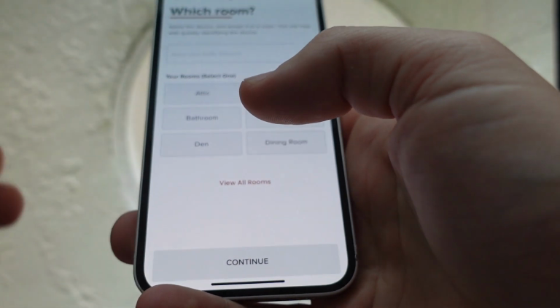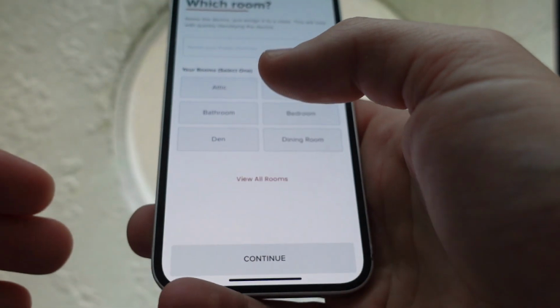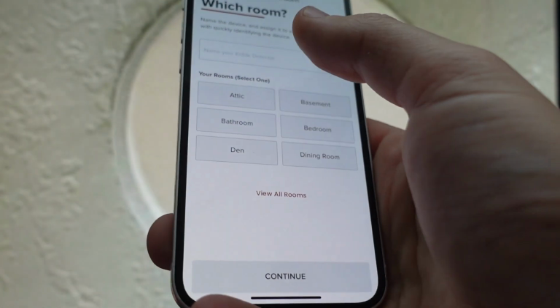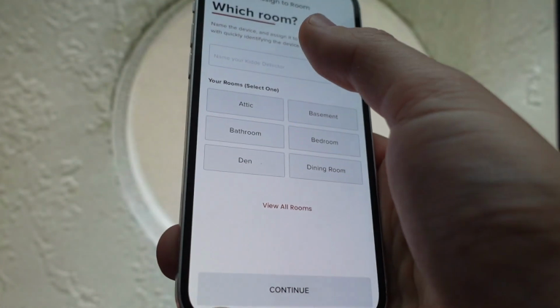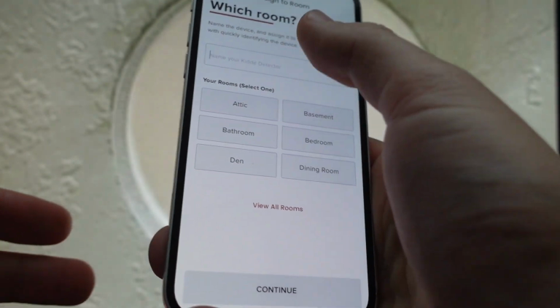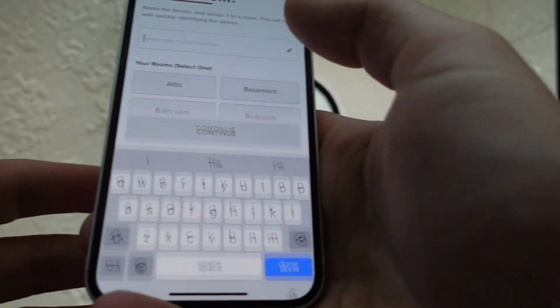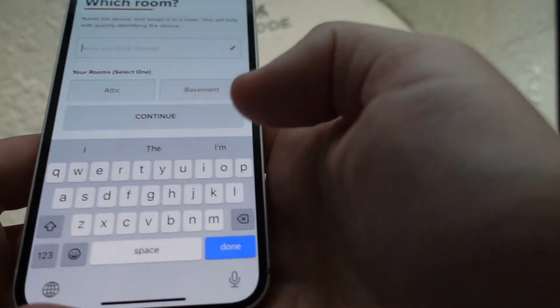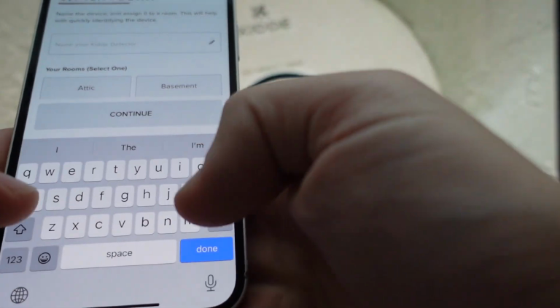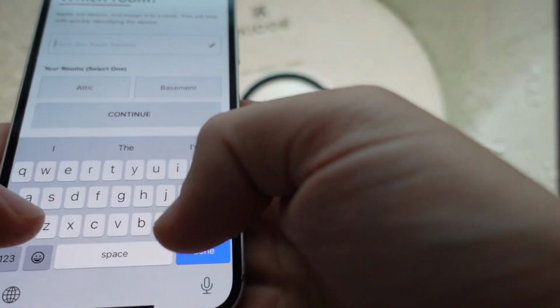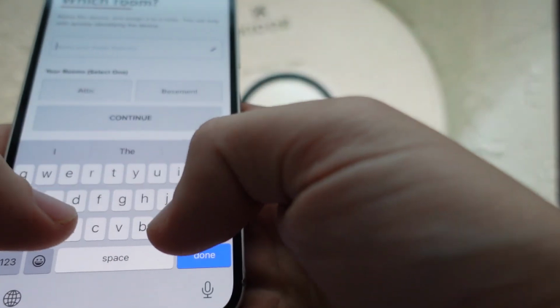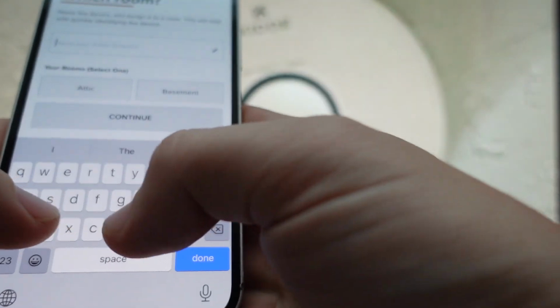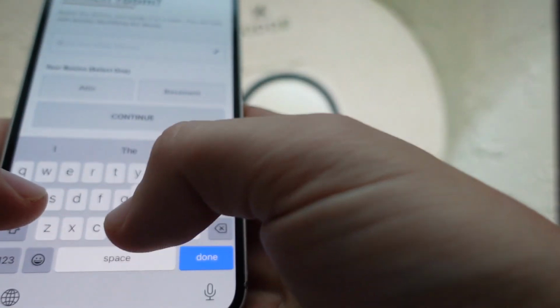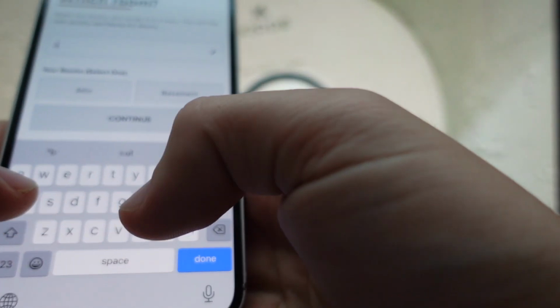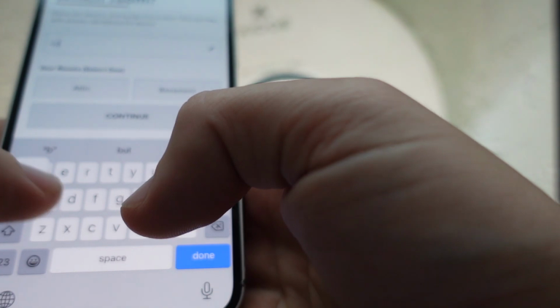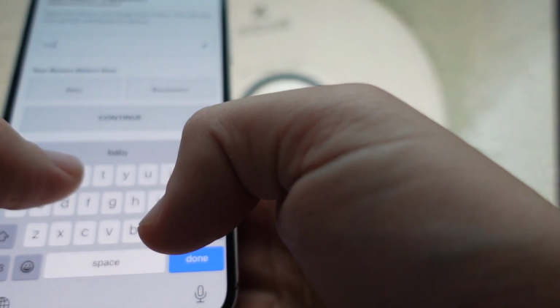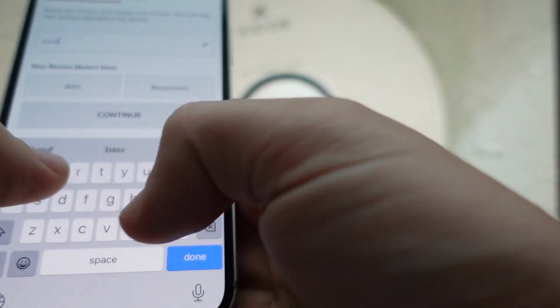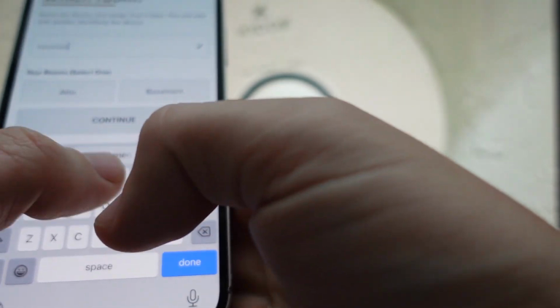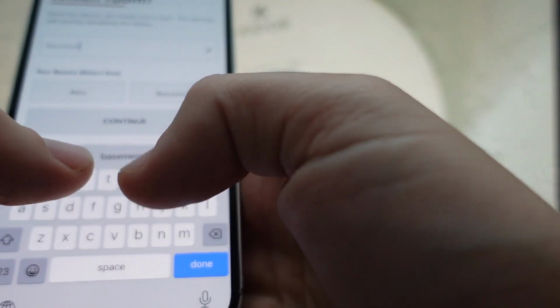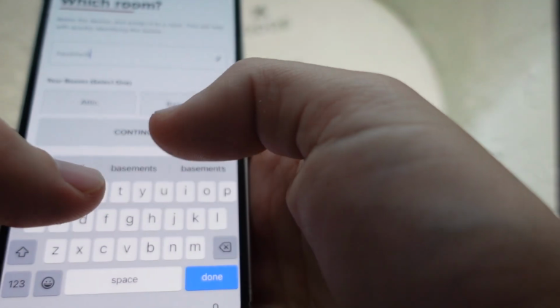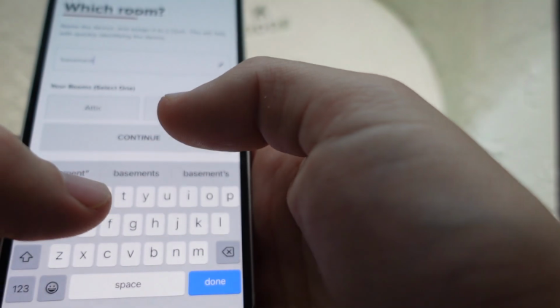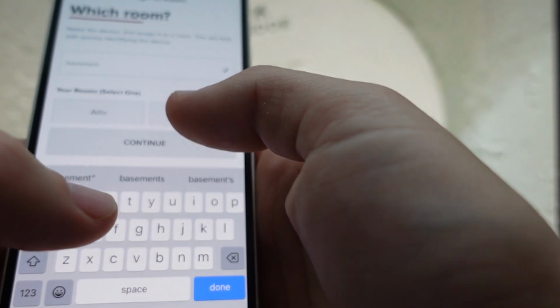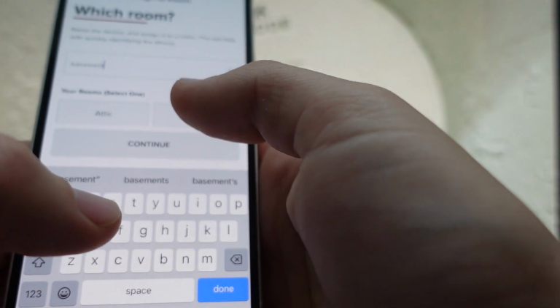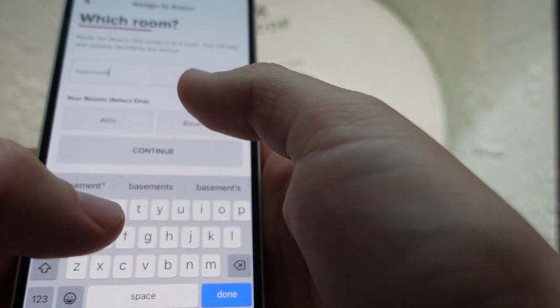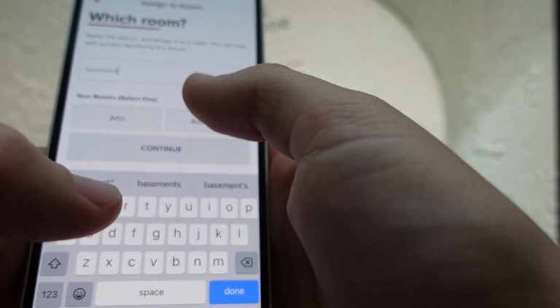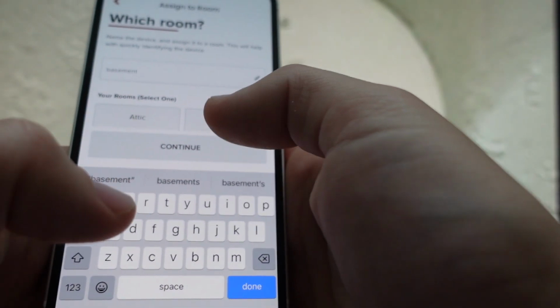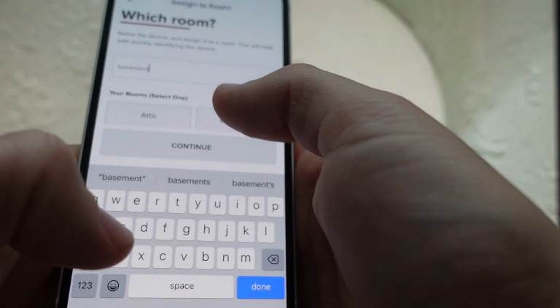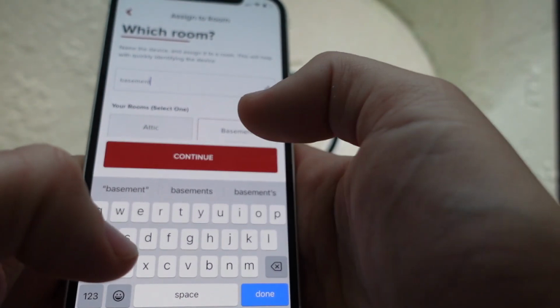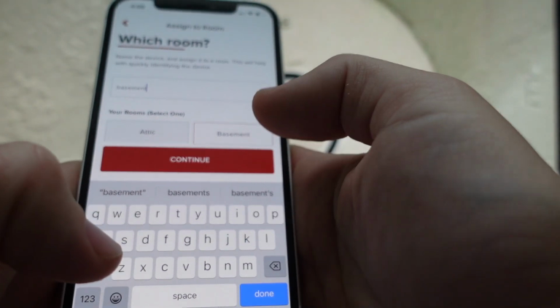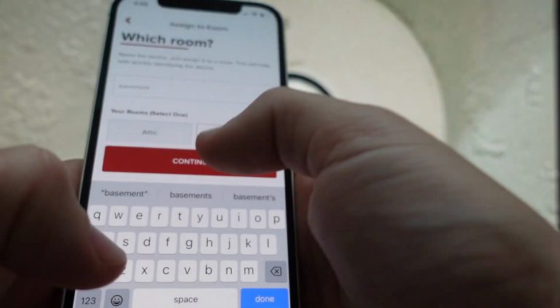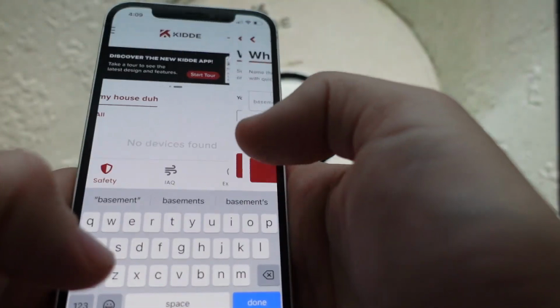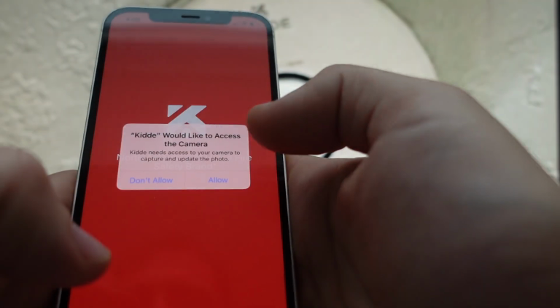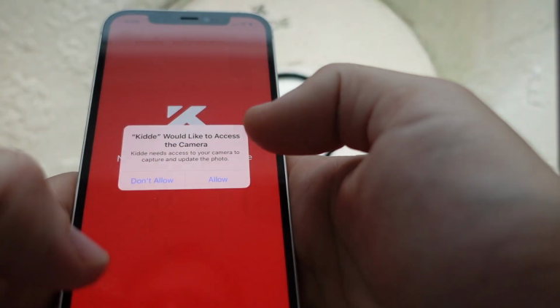Then you're going to give your detector a name, whatever you want to call it, and also select the room that it's in — like I'll say it's in the basement.